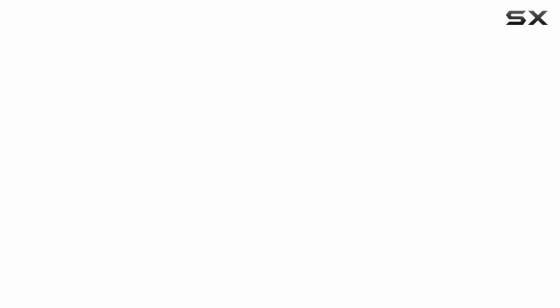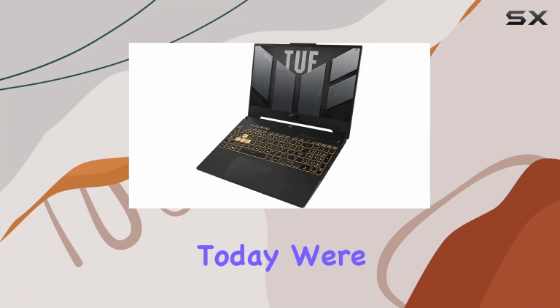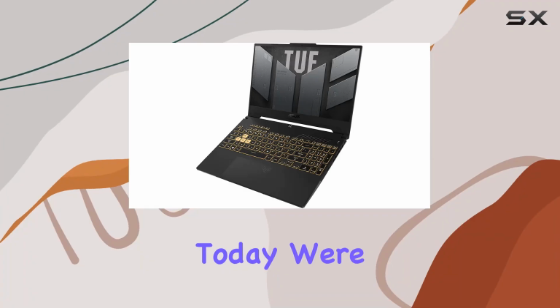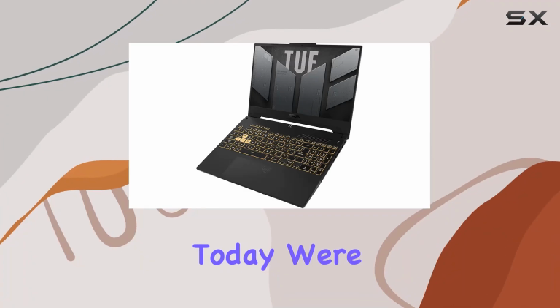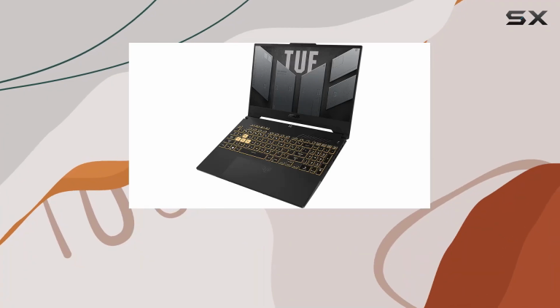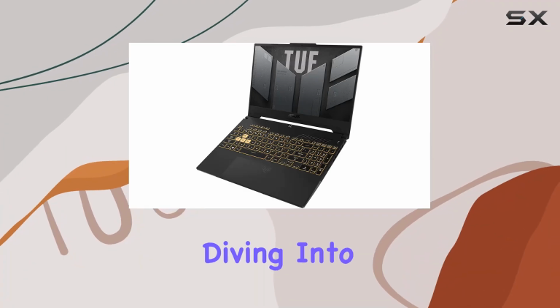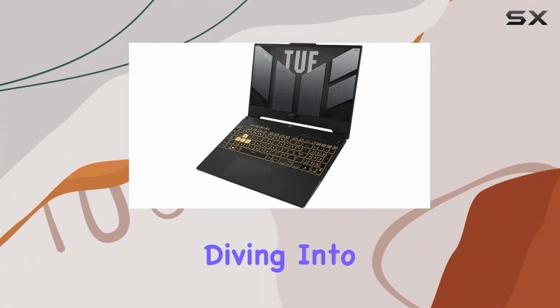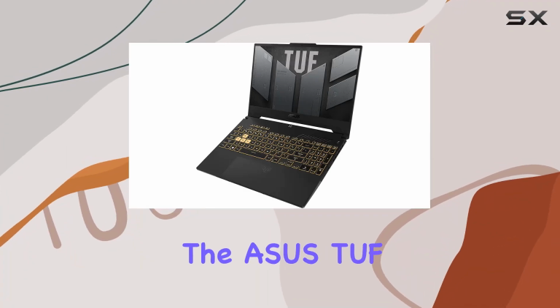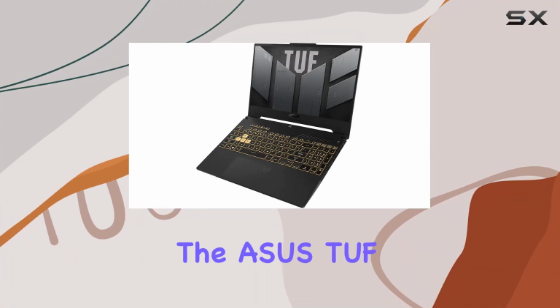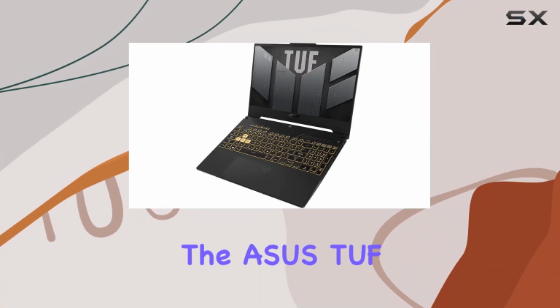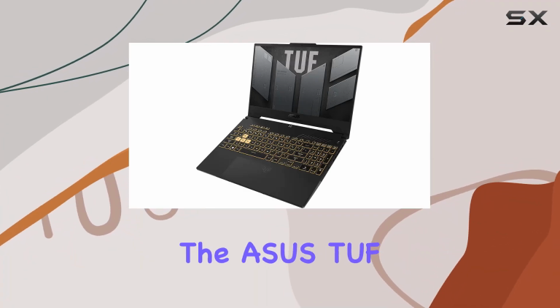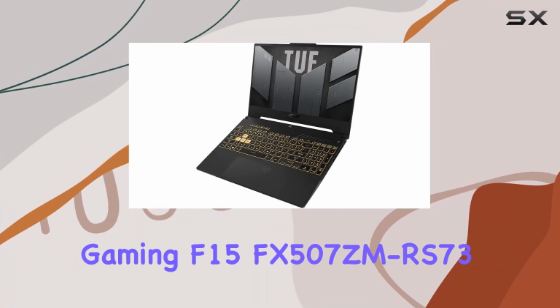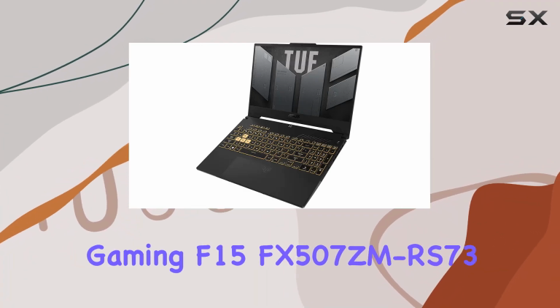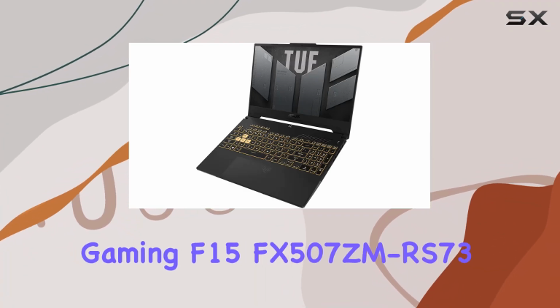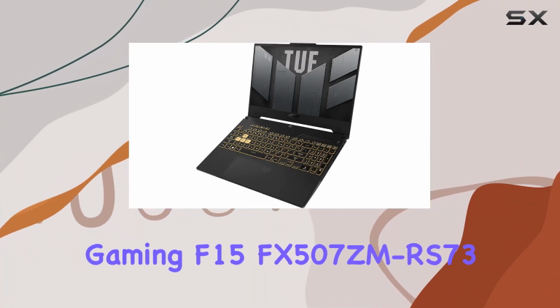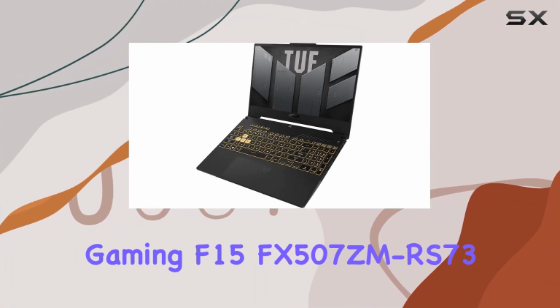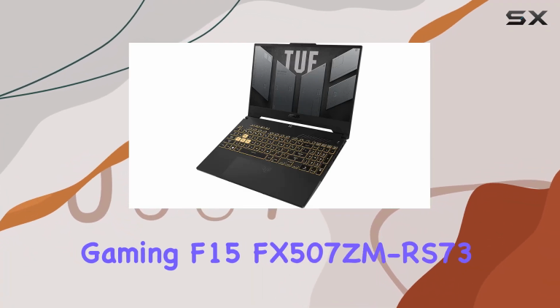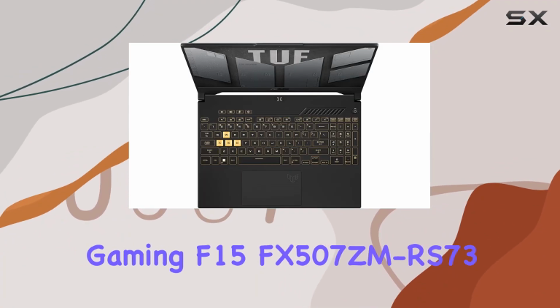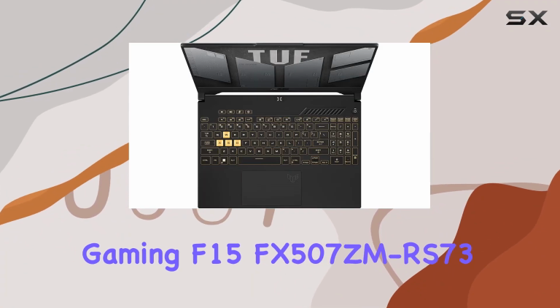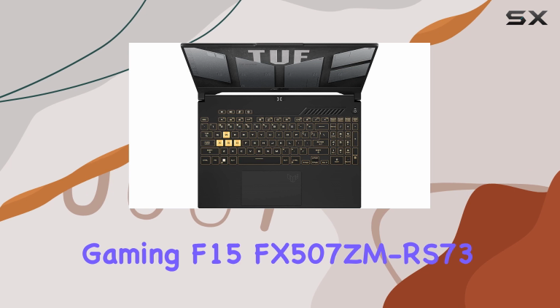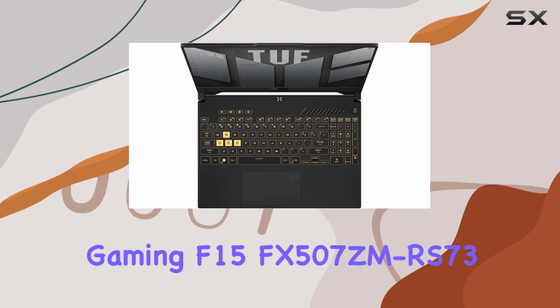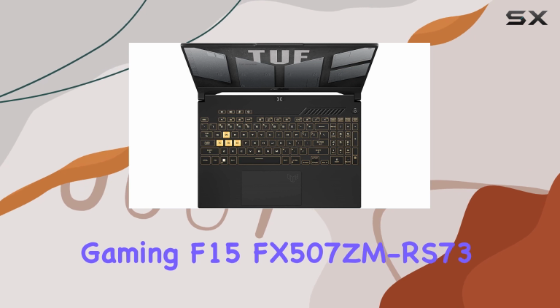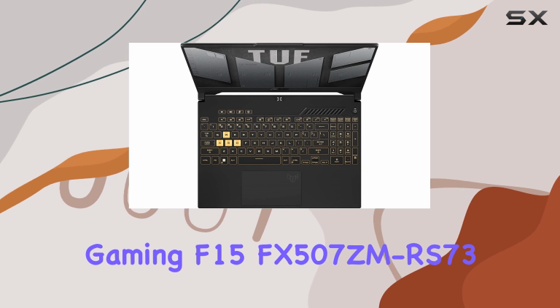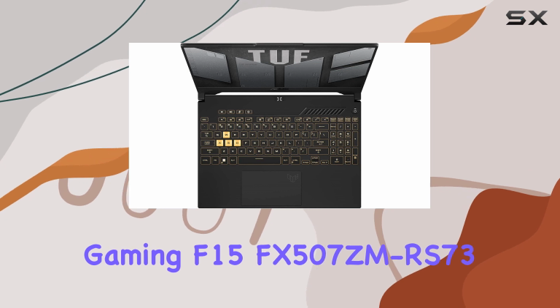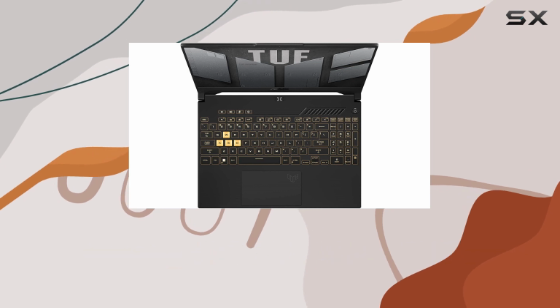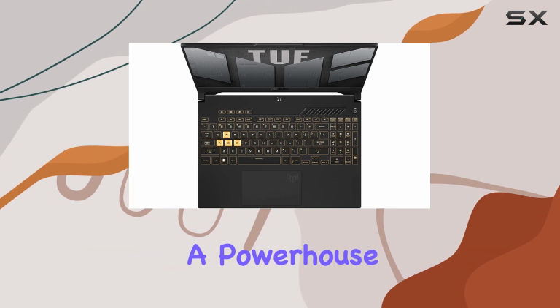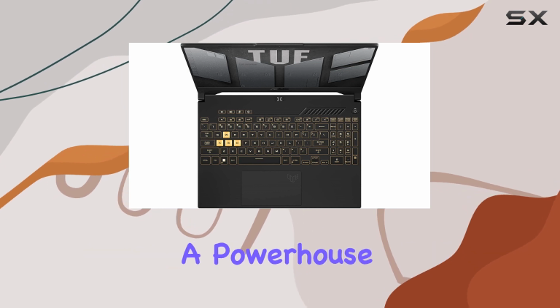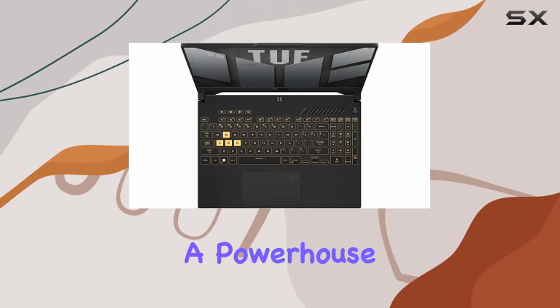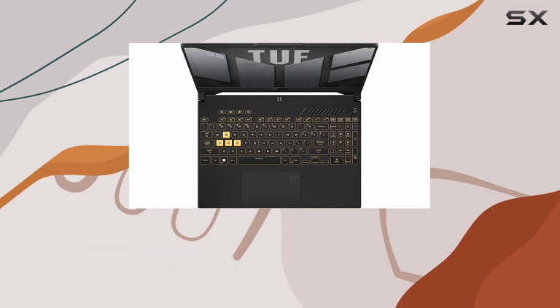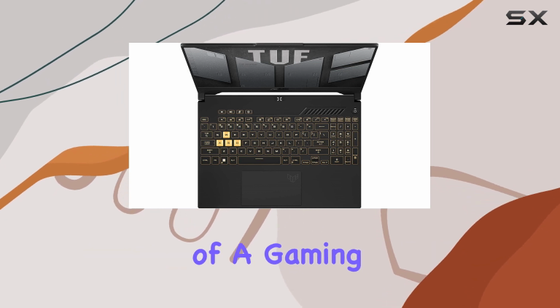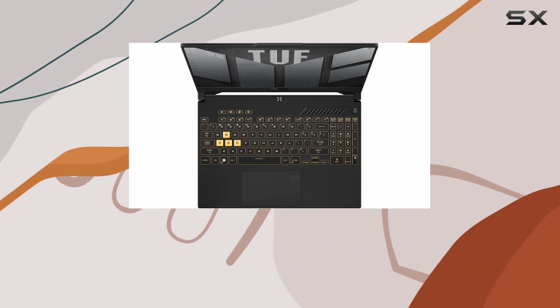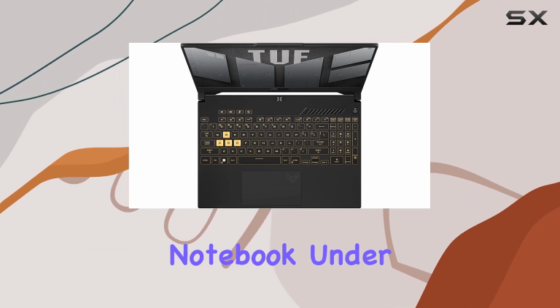Today, we're diving into the Asus TUF Gaming F15 FX507ZMRS73, a powerhouse of a gaming notebook.